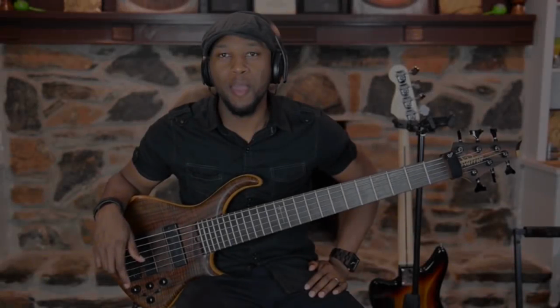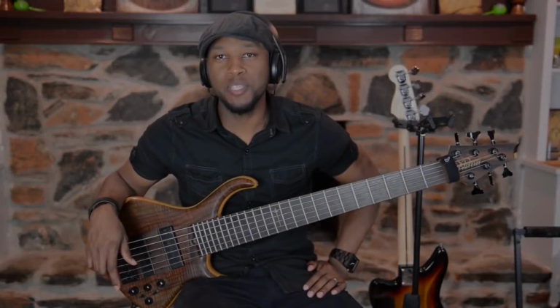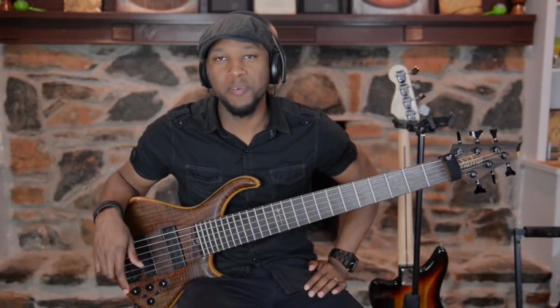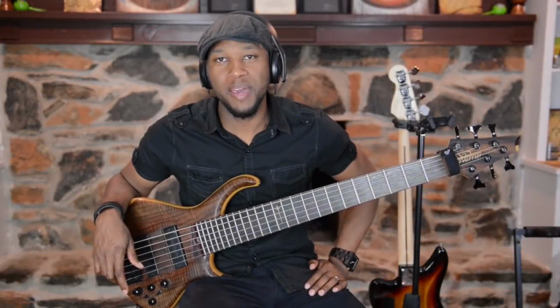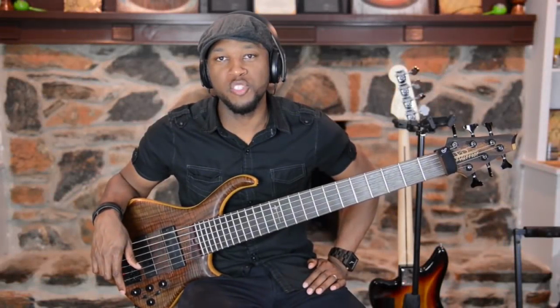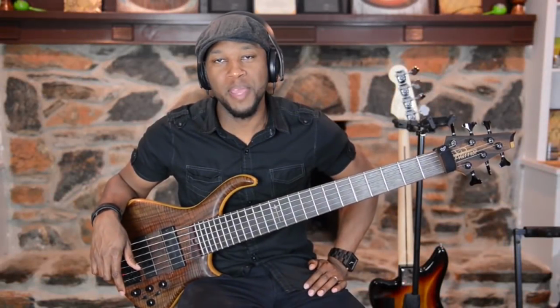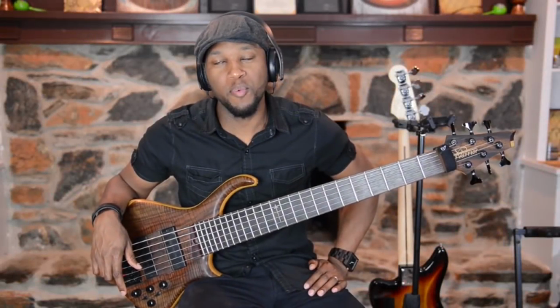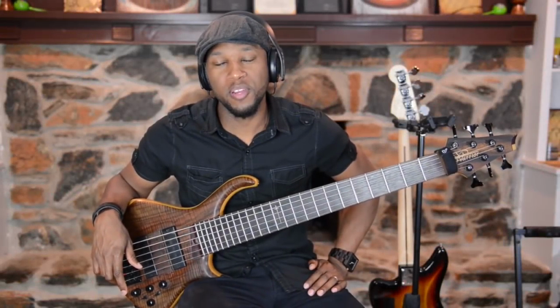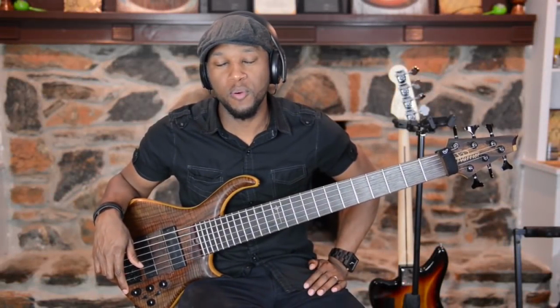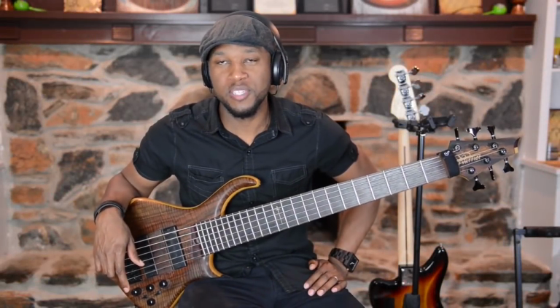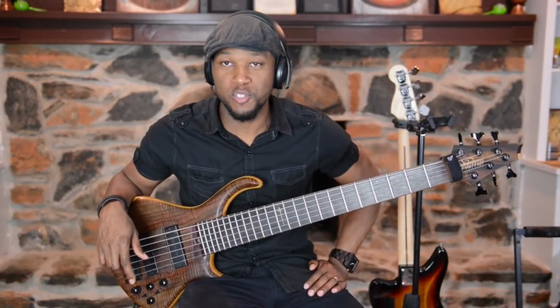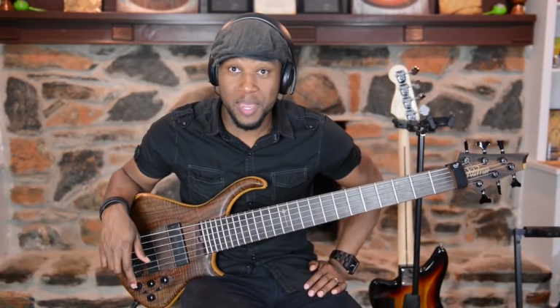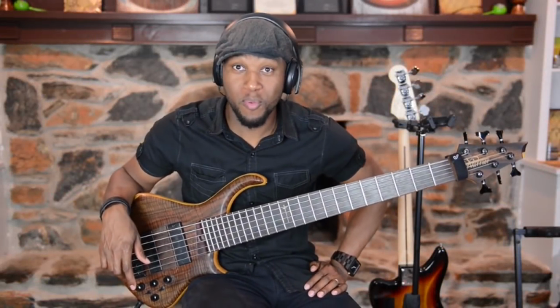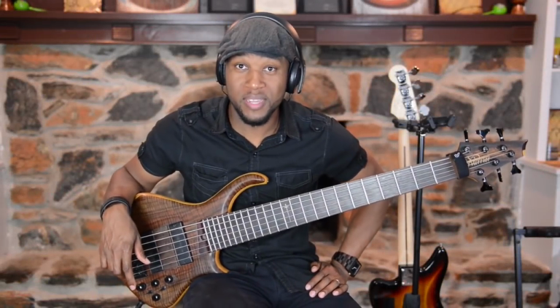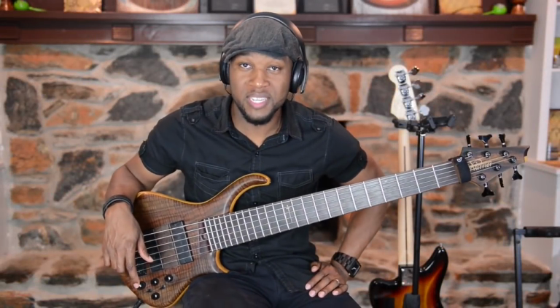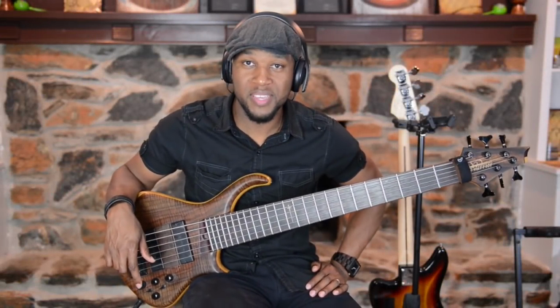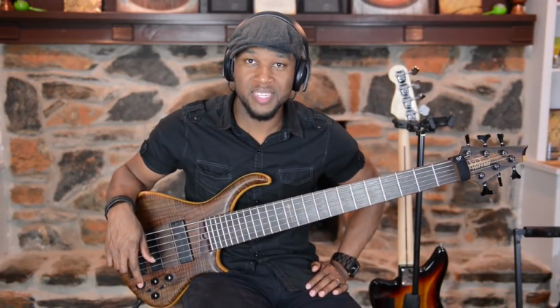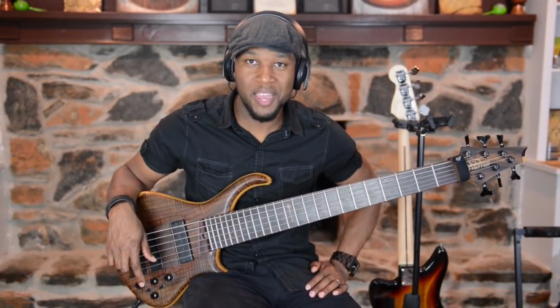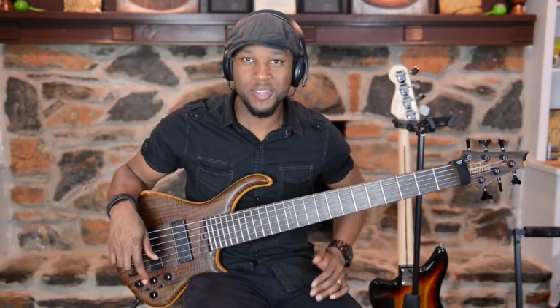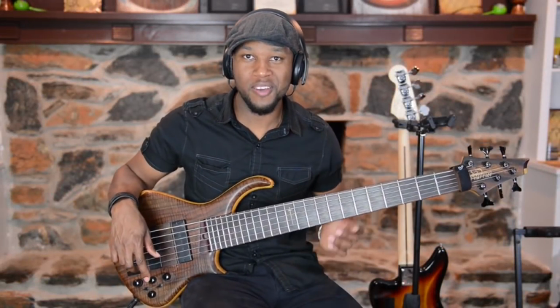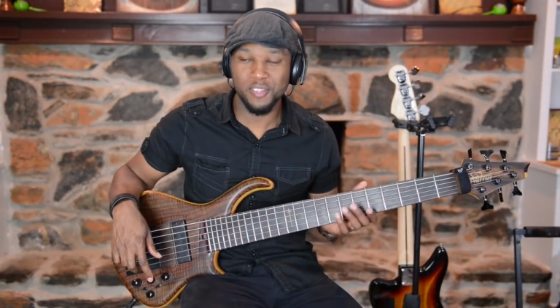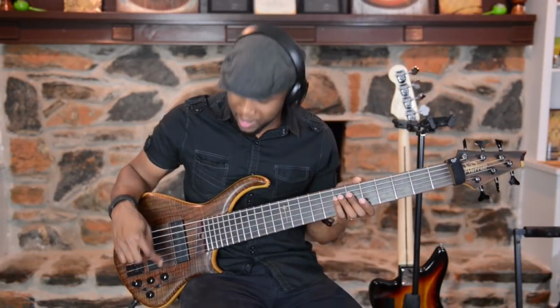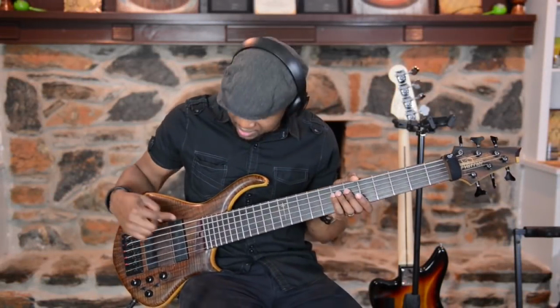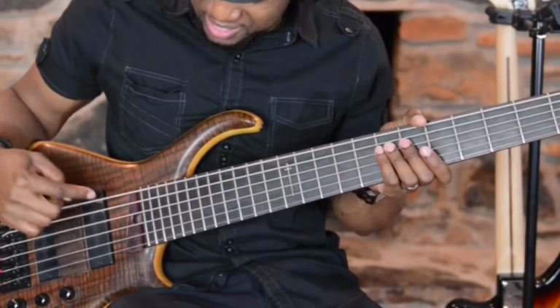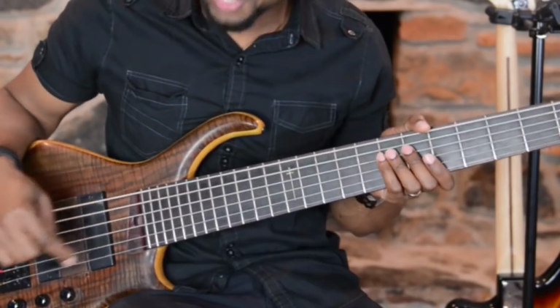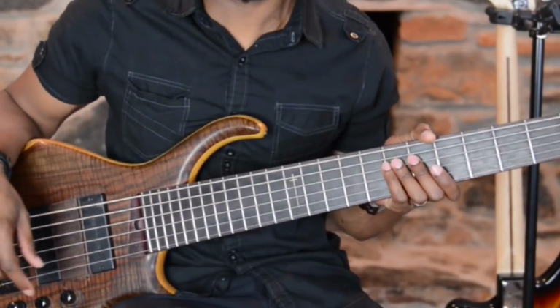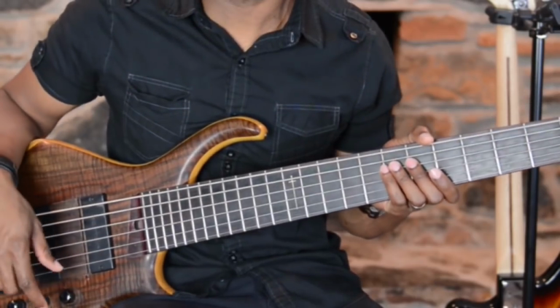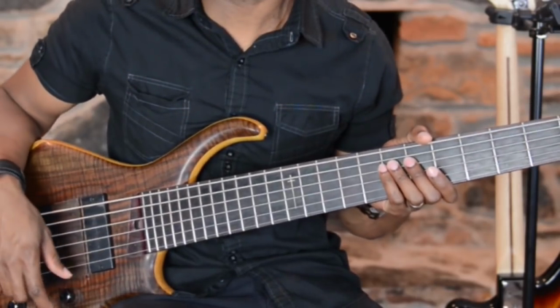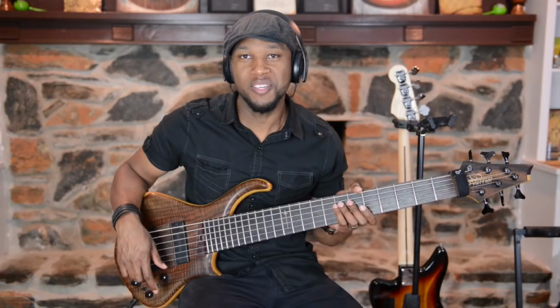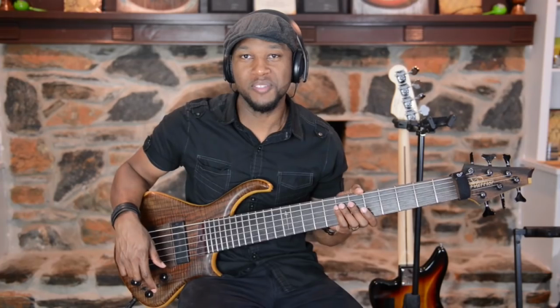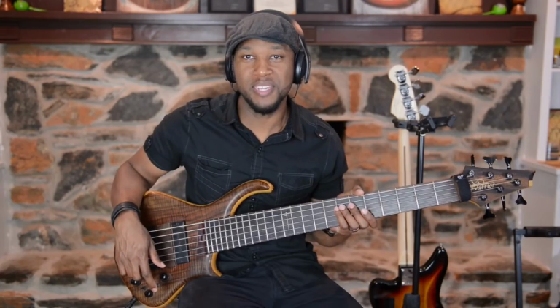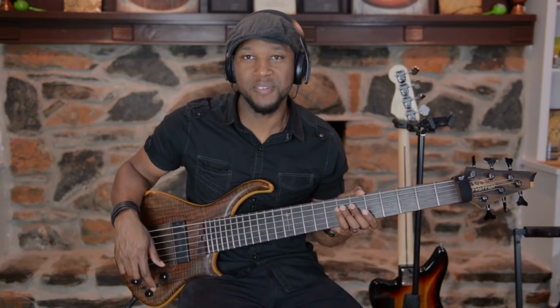Hey, what's up everybody, it's Jermaine Morgan and you're watching Jermaine Morgan TV. Today I want to talk to you about the 6-string bass, so stay tuned.